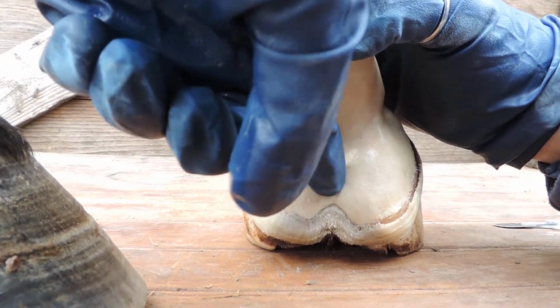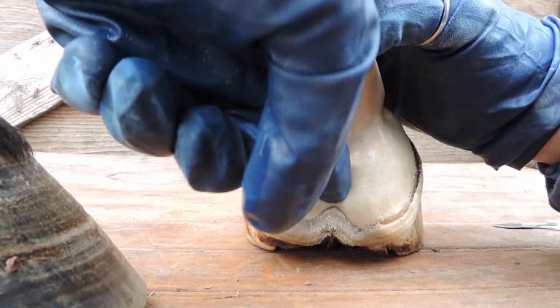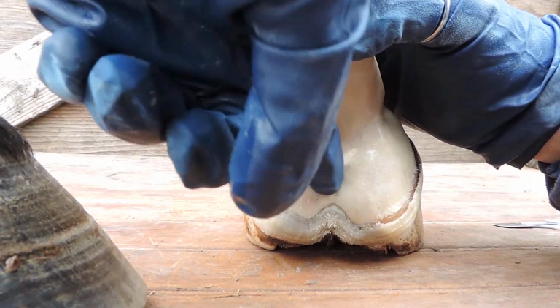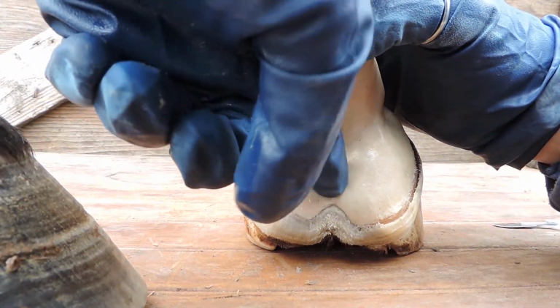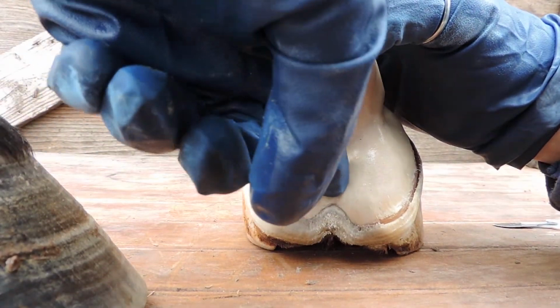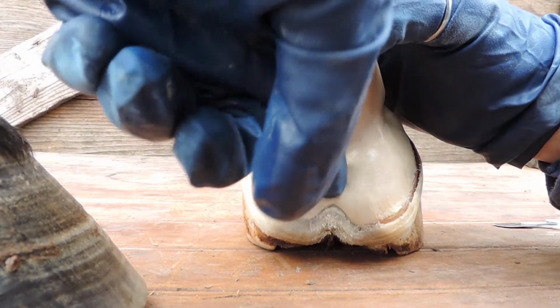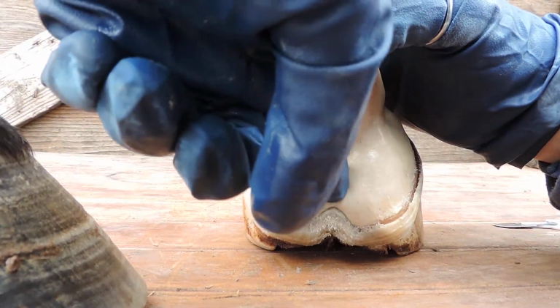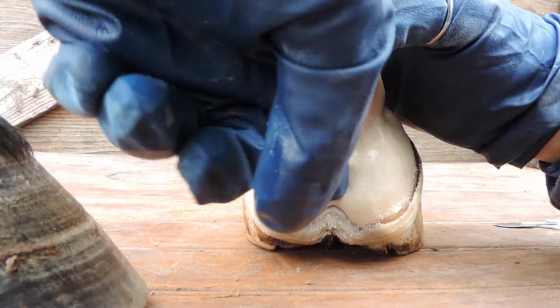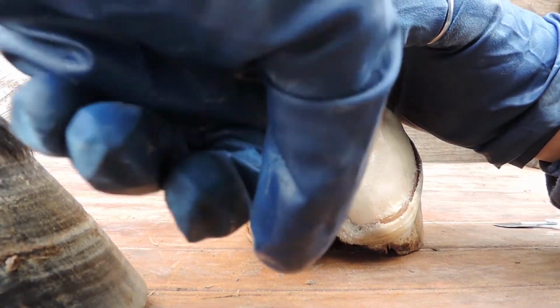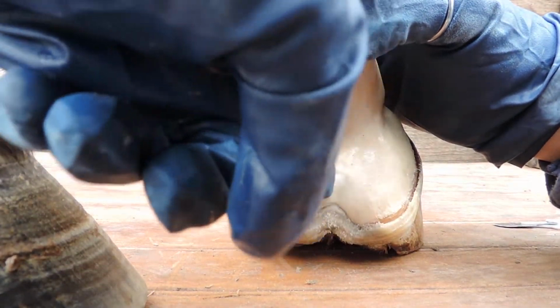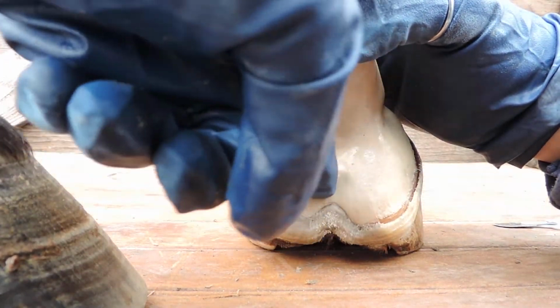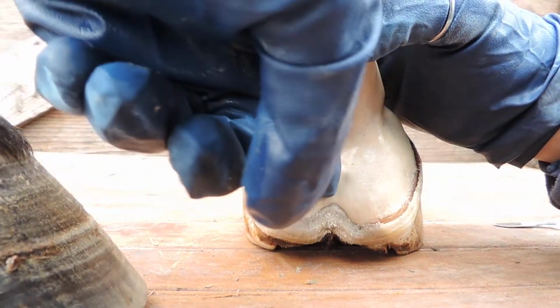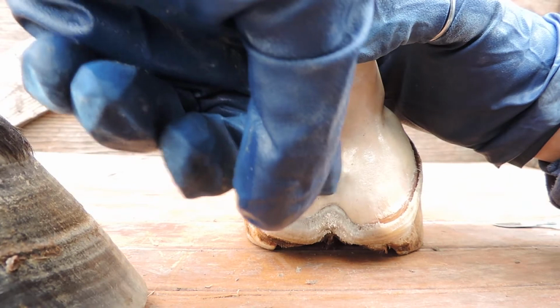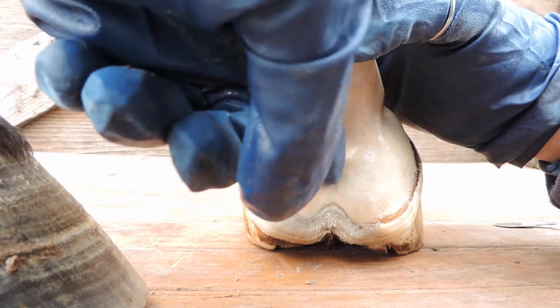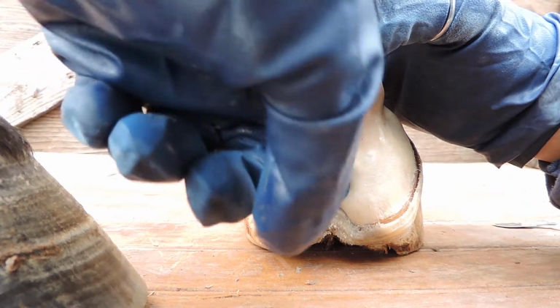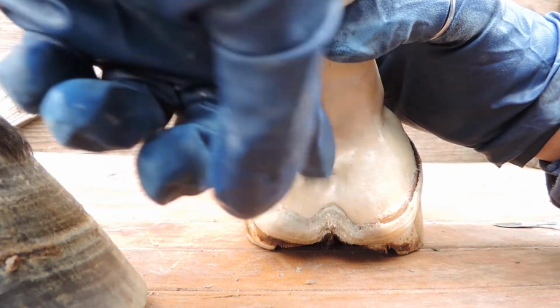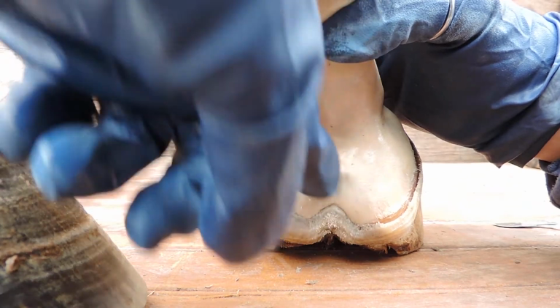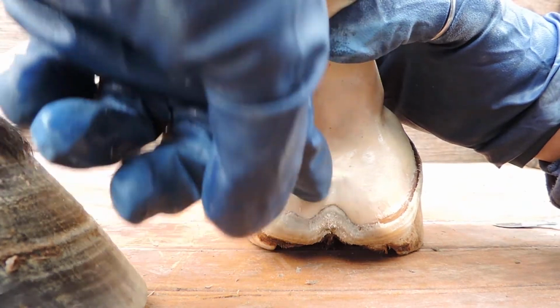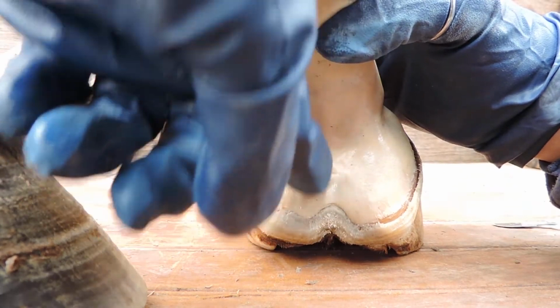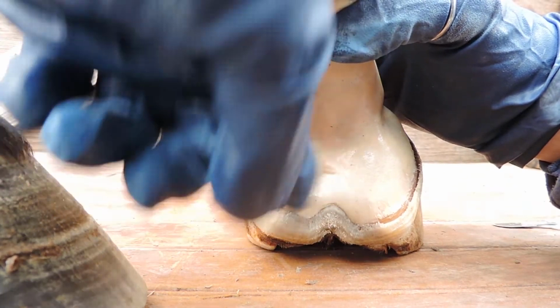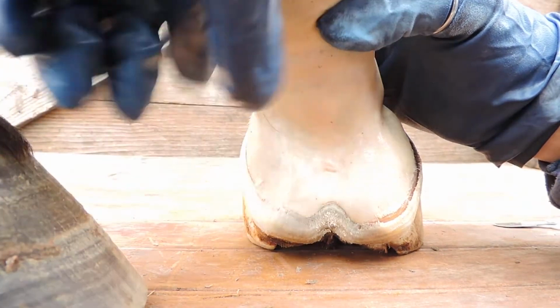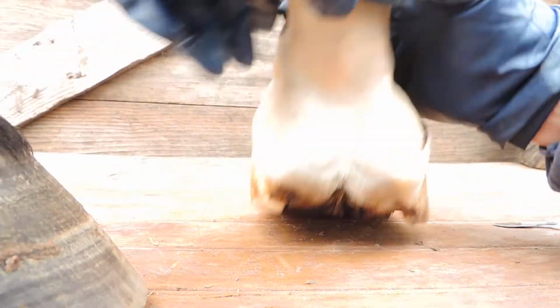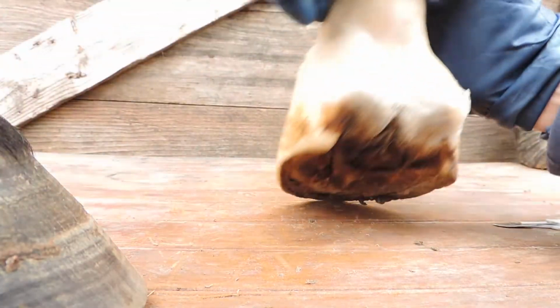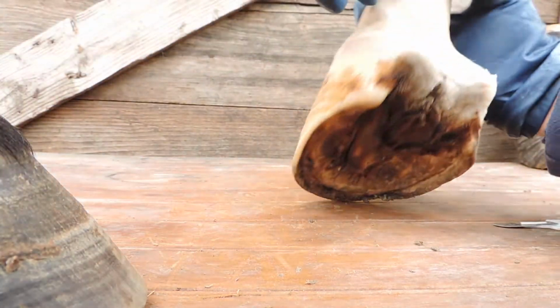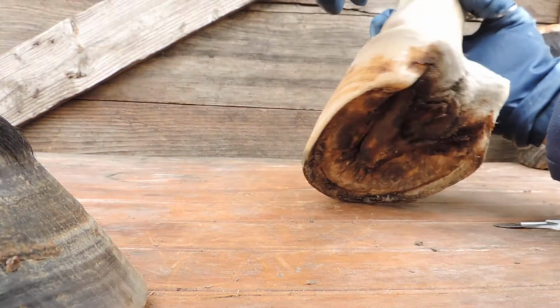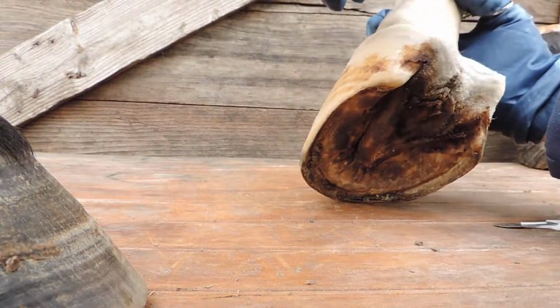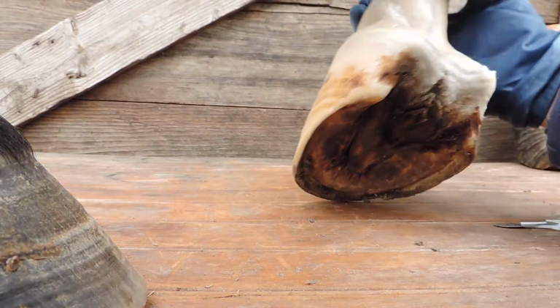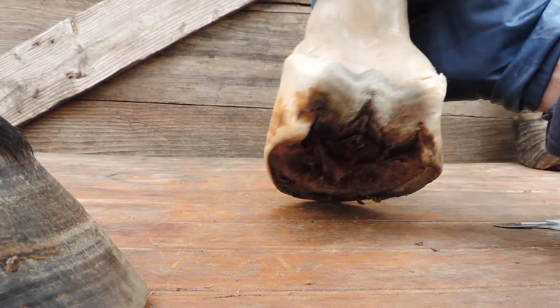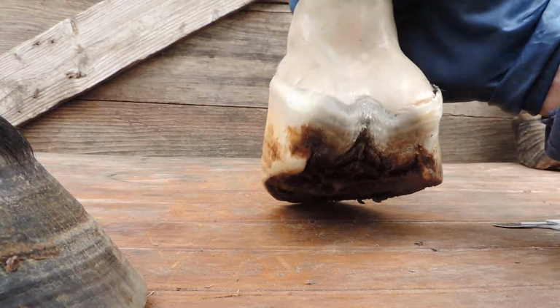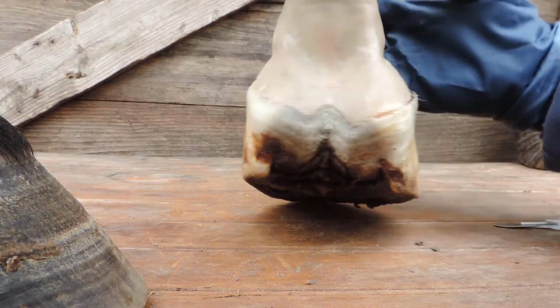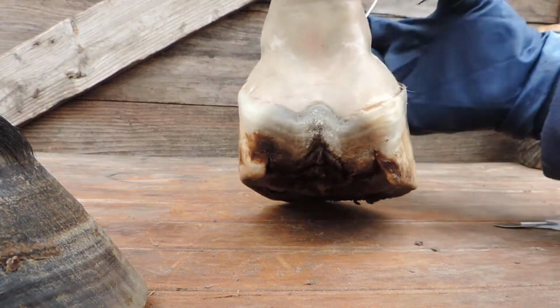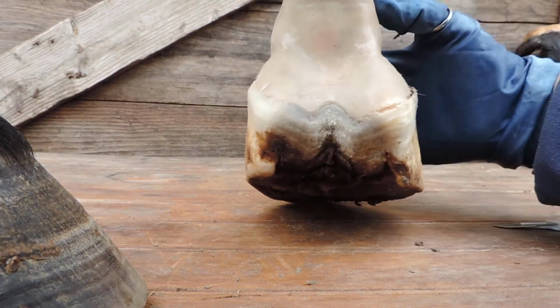This is an awfully good foot. I'm surprised — I hadn't really looked that close at some of these feet.